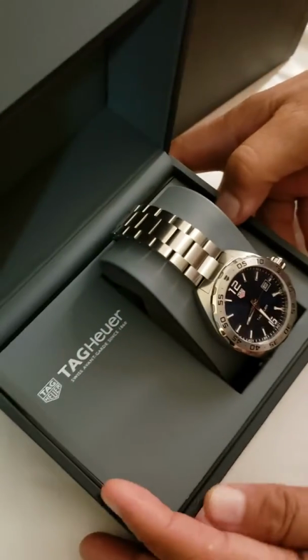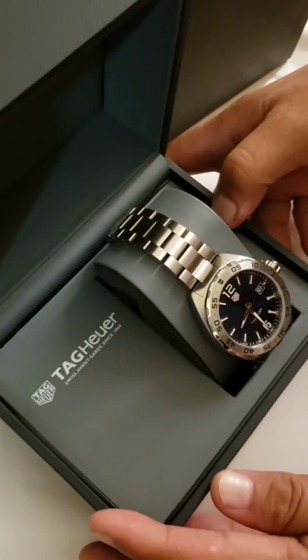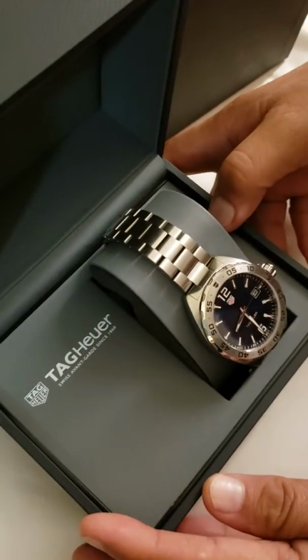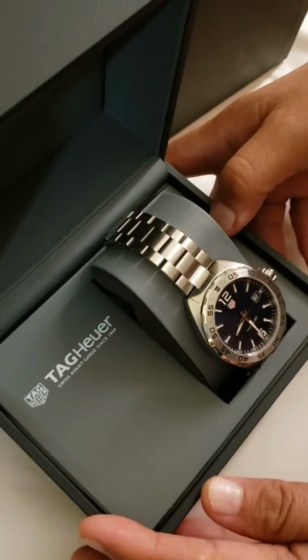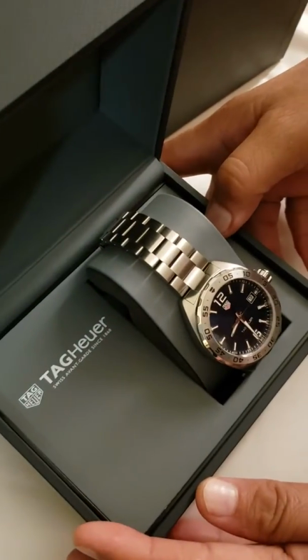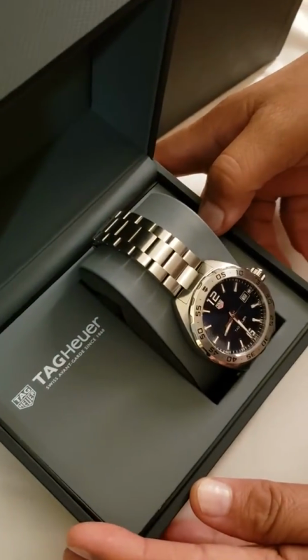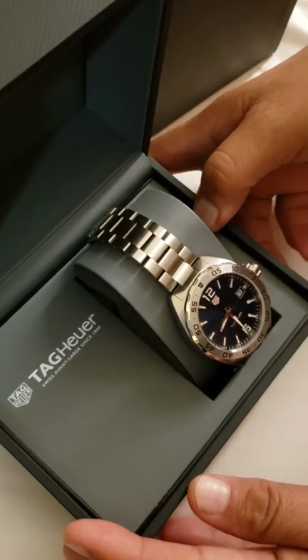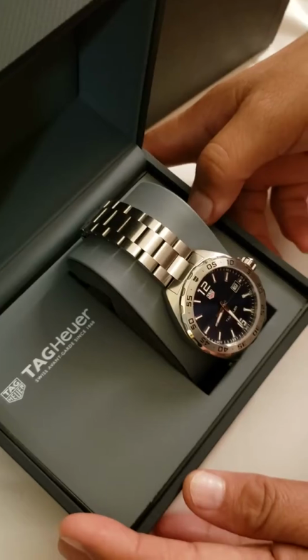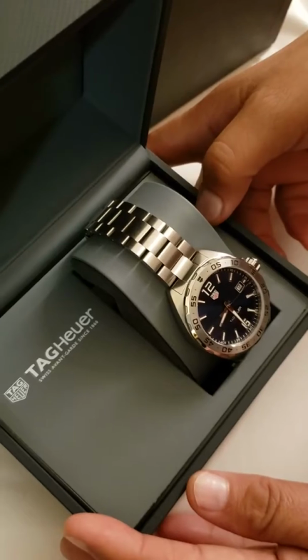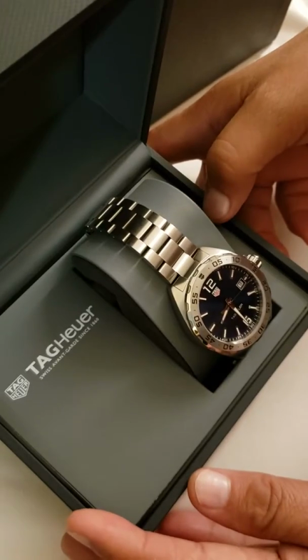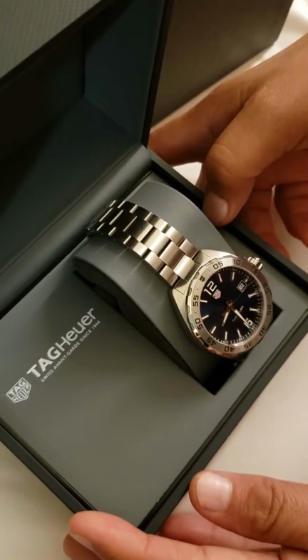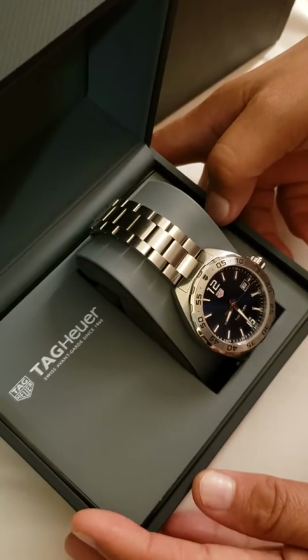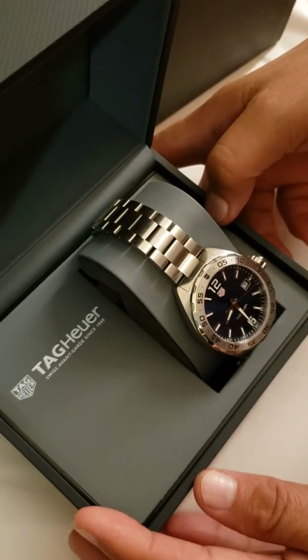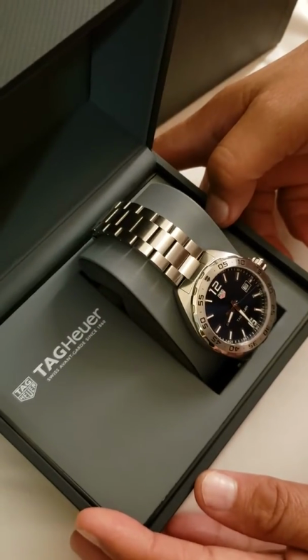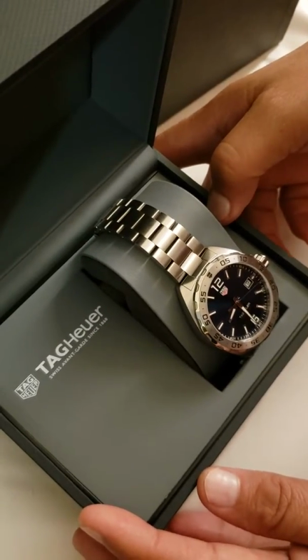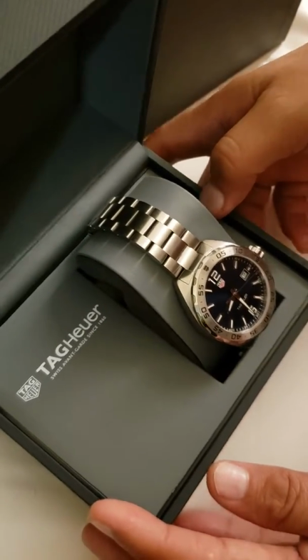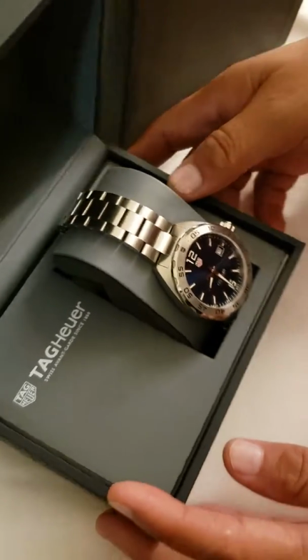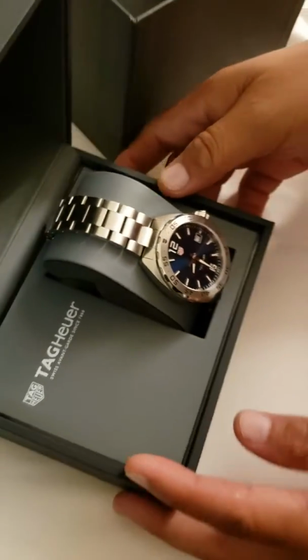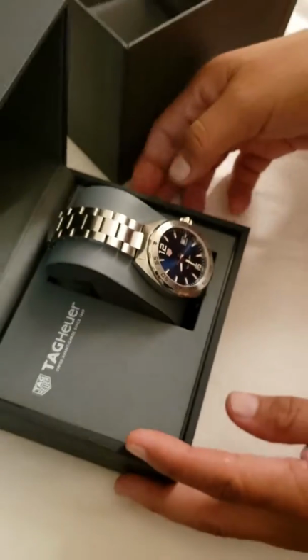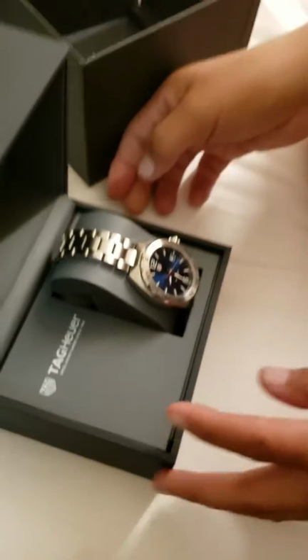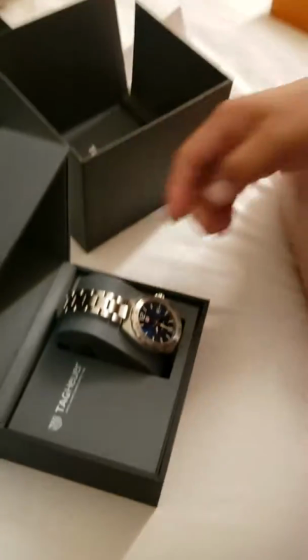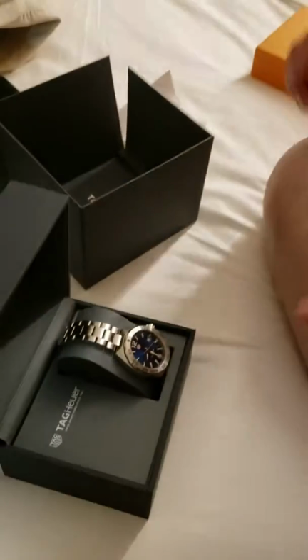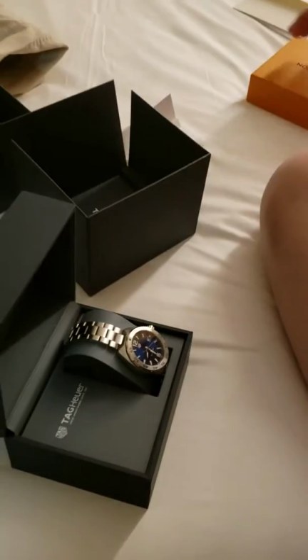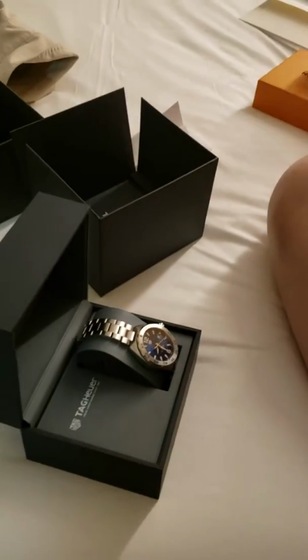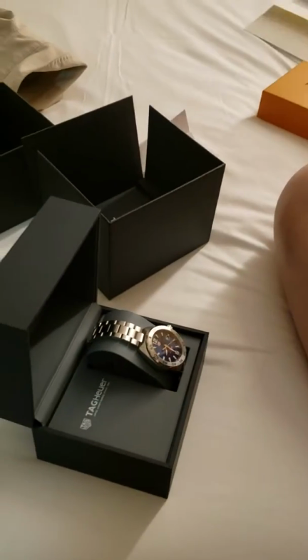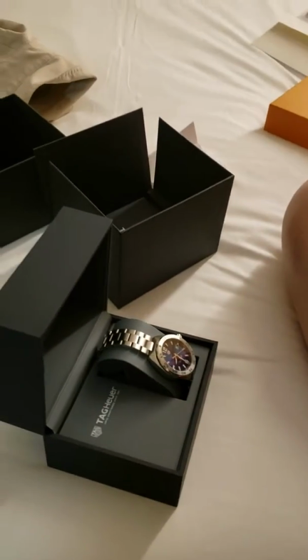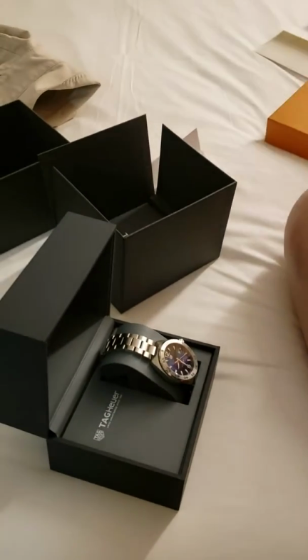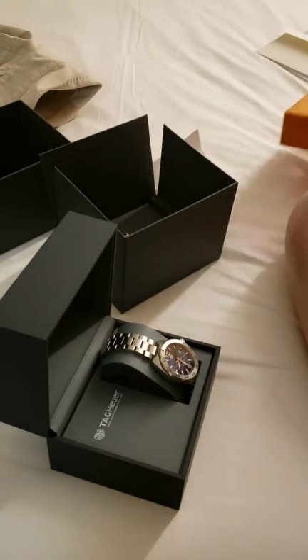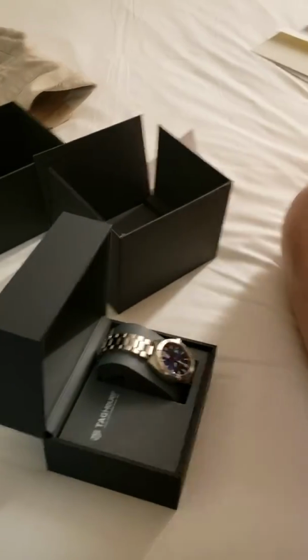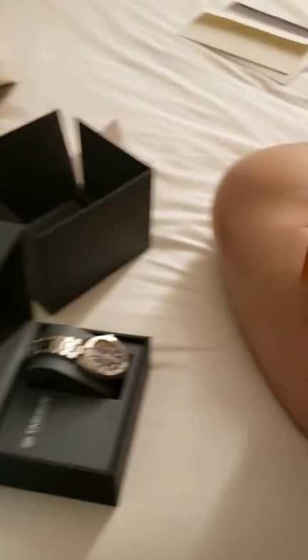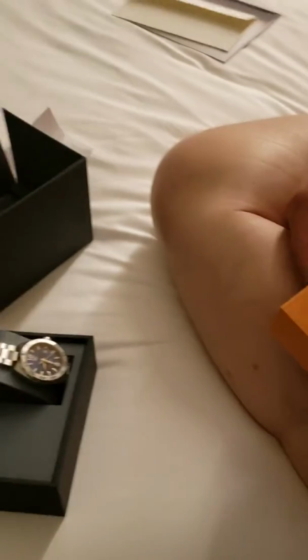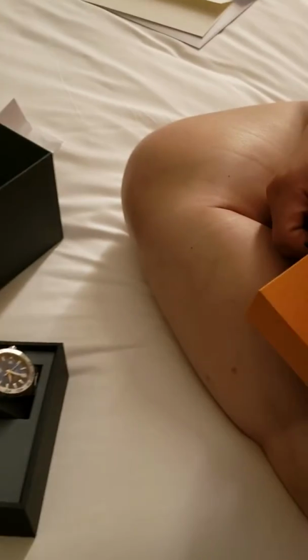Is that a Tag Heuer? Wow, you know what would go really great with this? A brand new wallet.